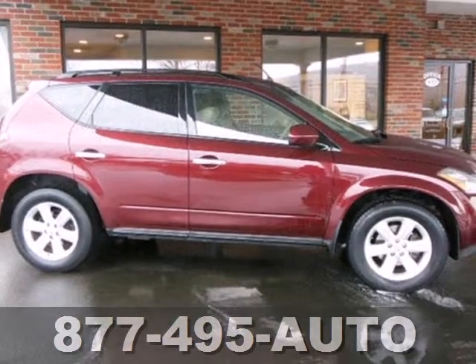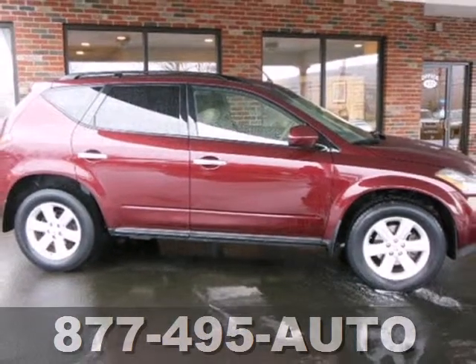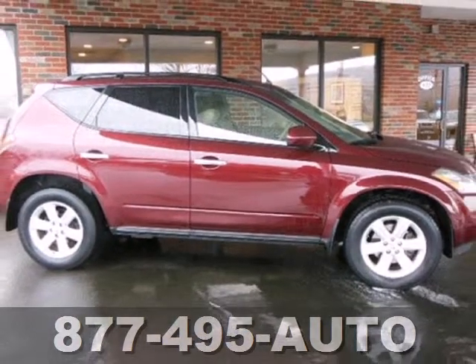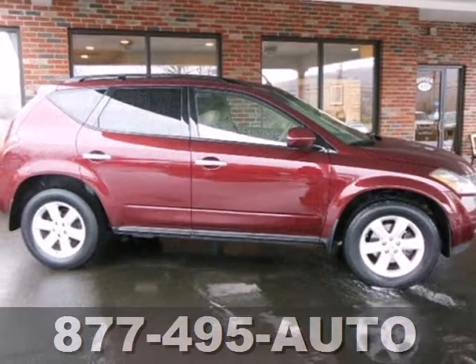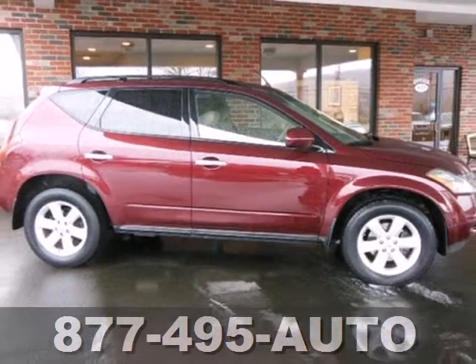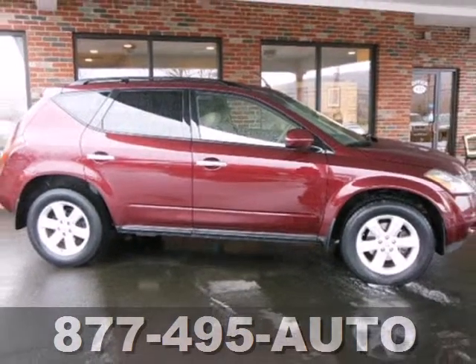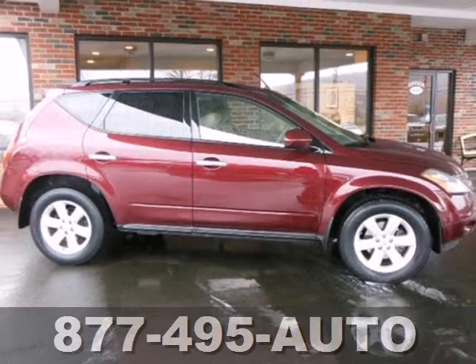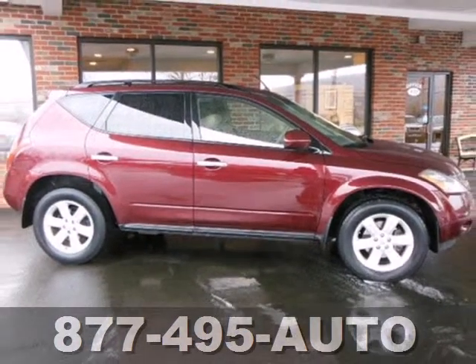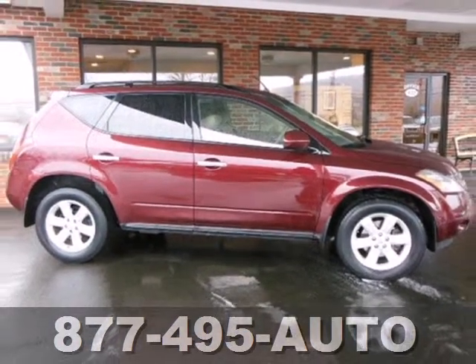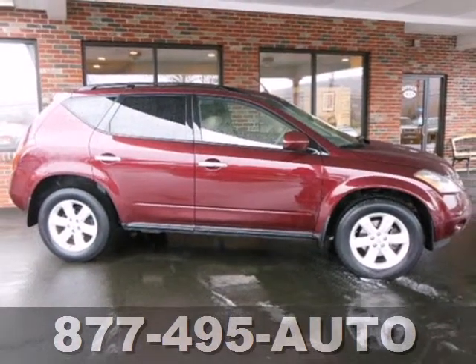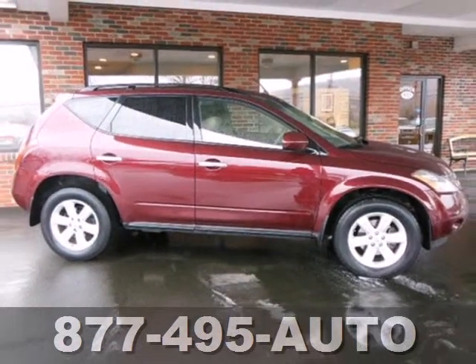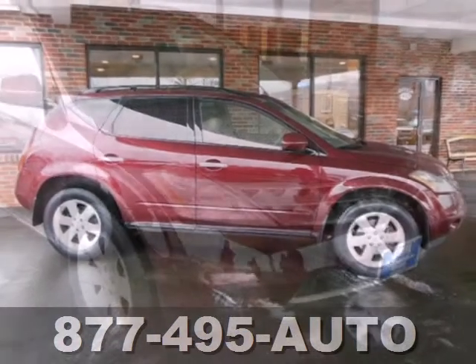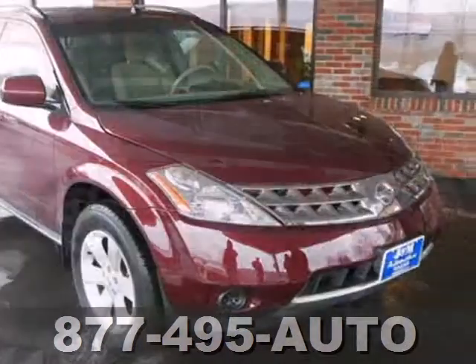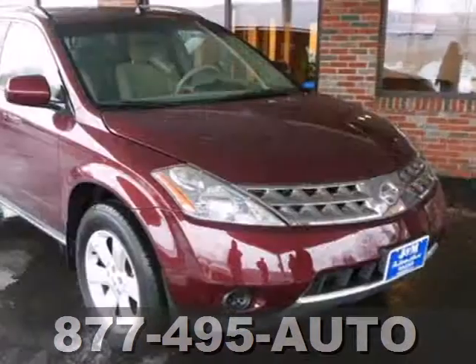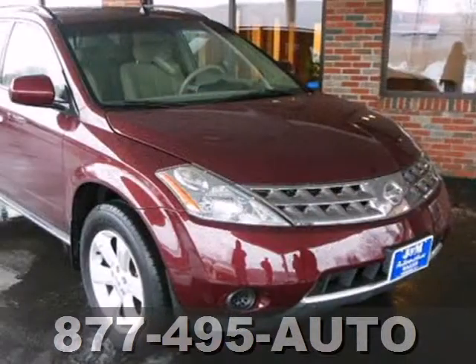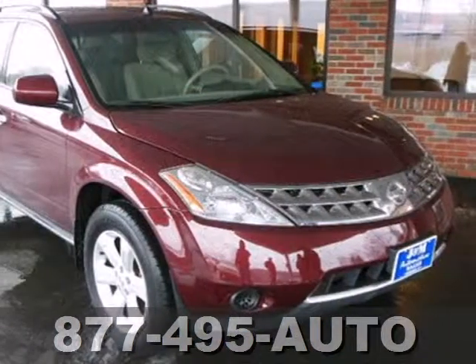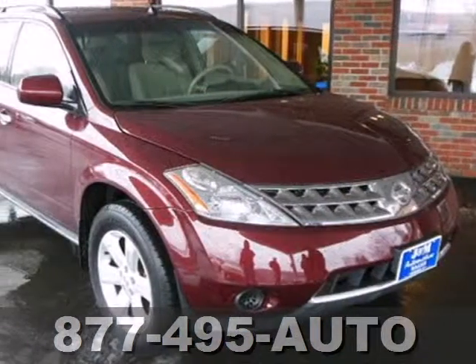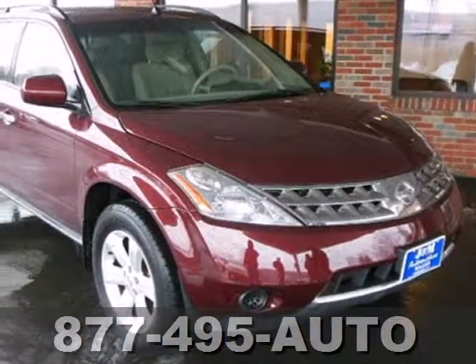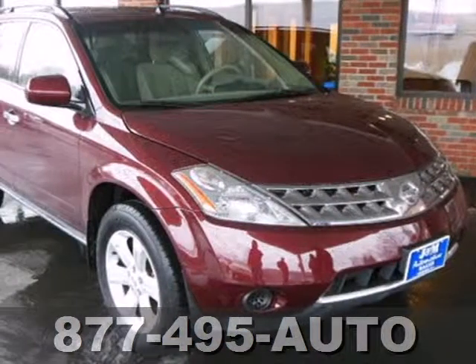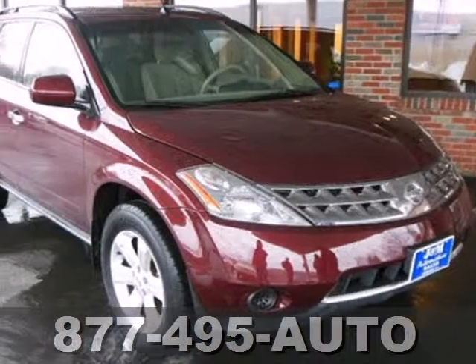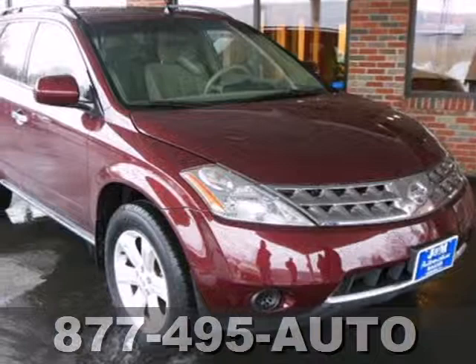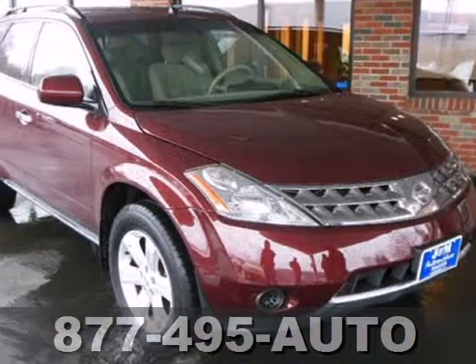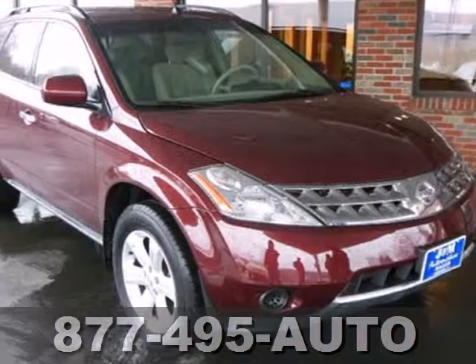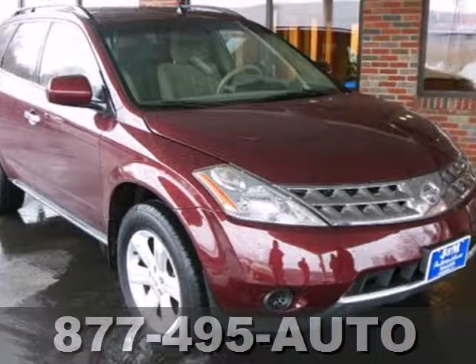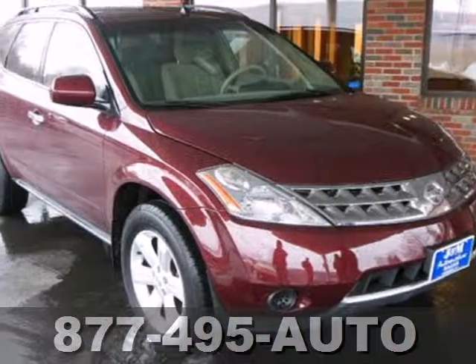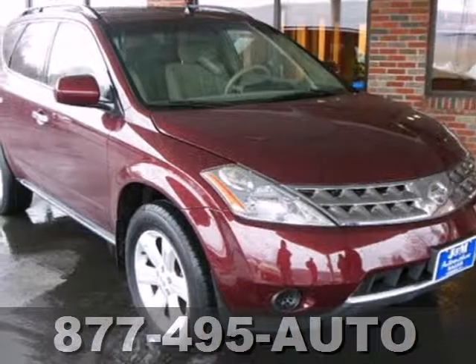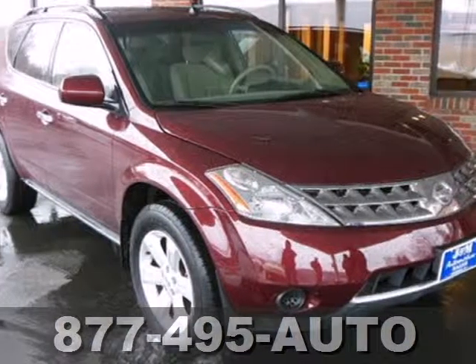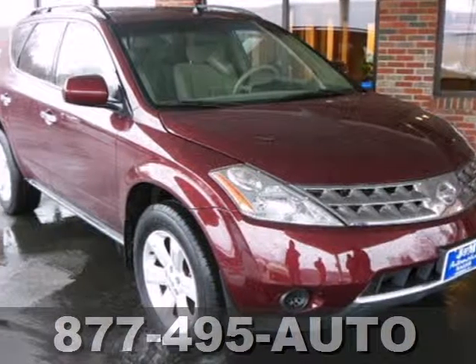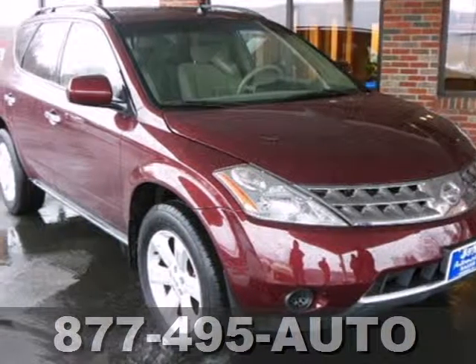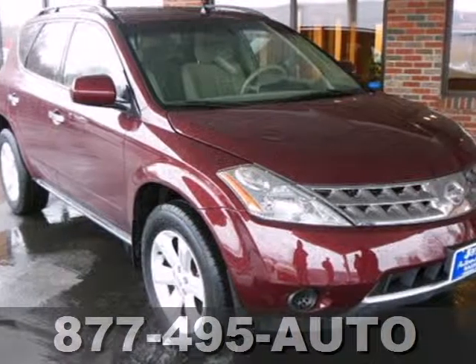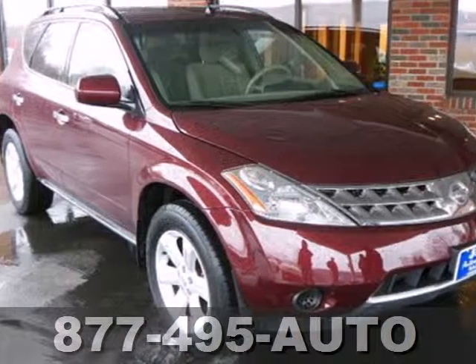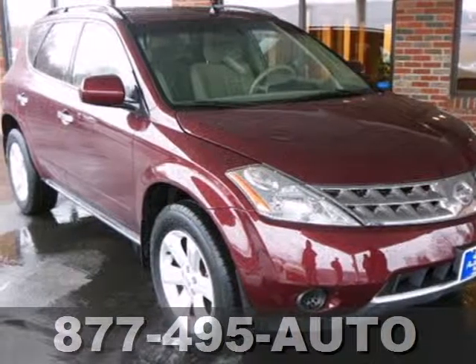There's much more to see, but you'll have to experience it in person. Come on in today and take it for a test drive.